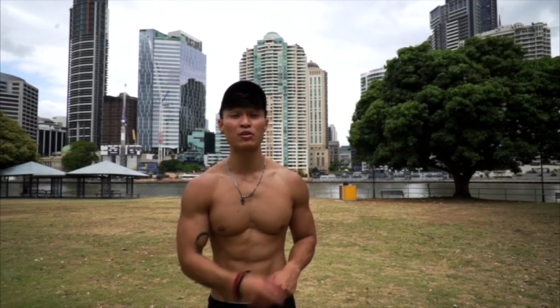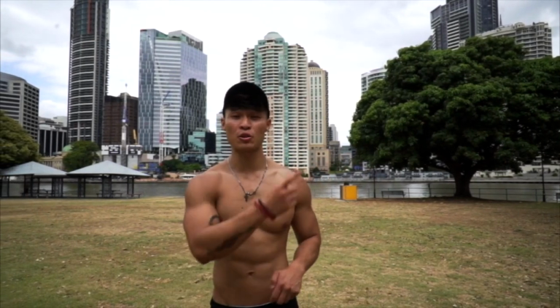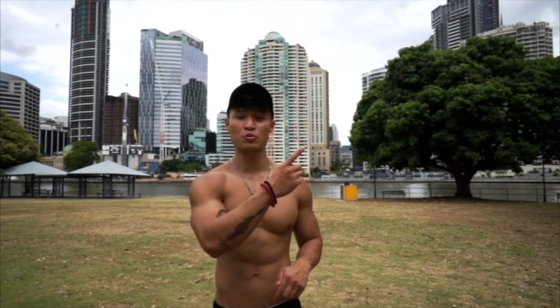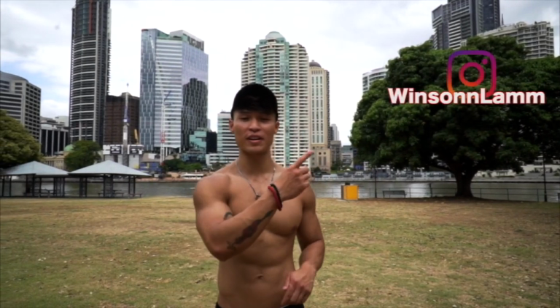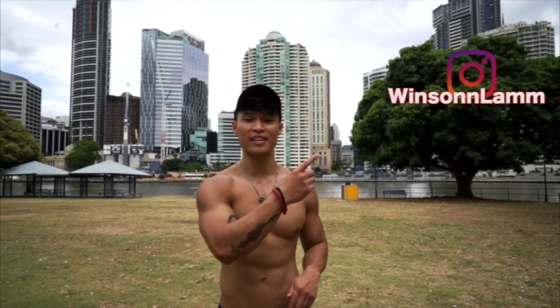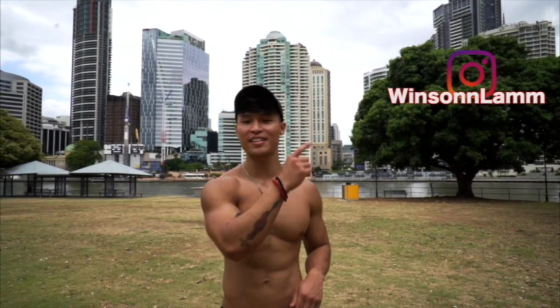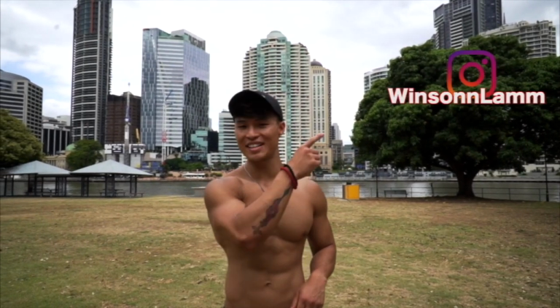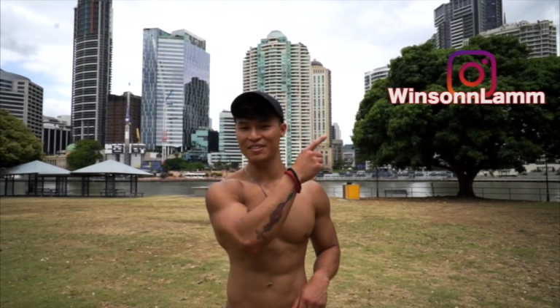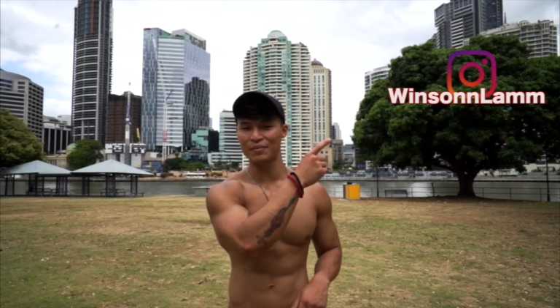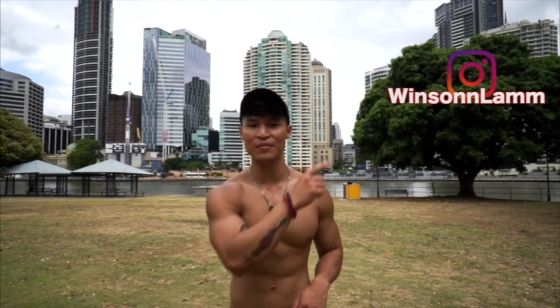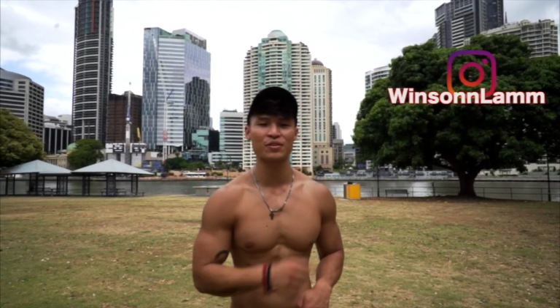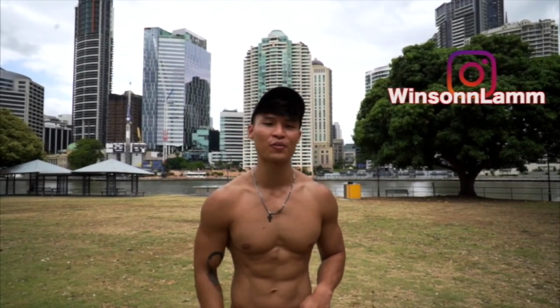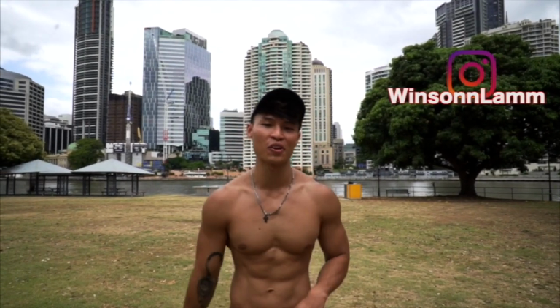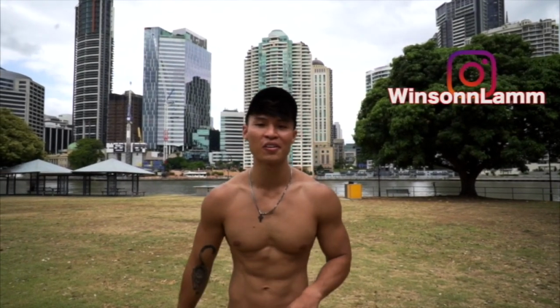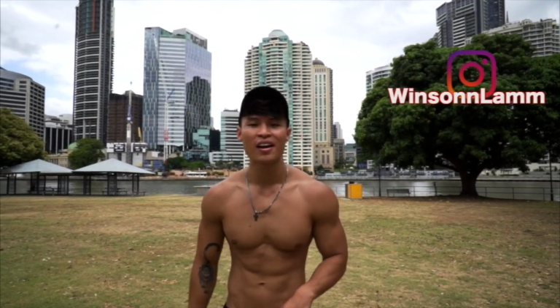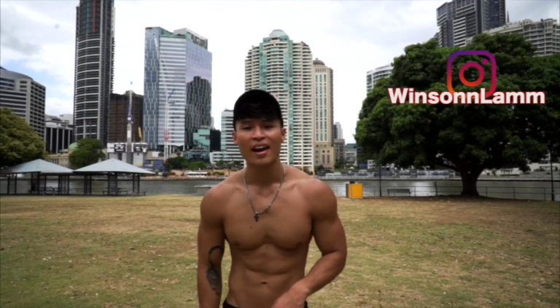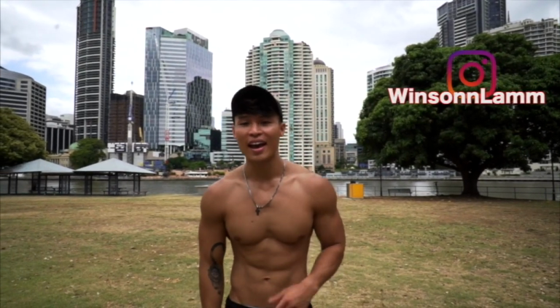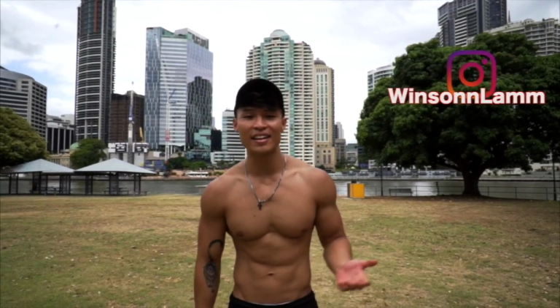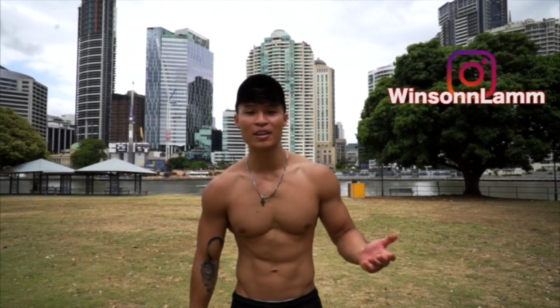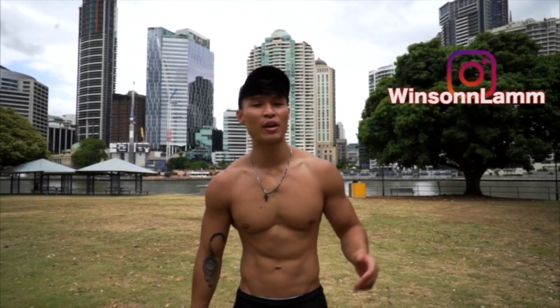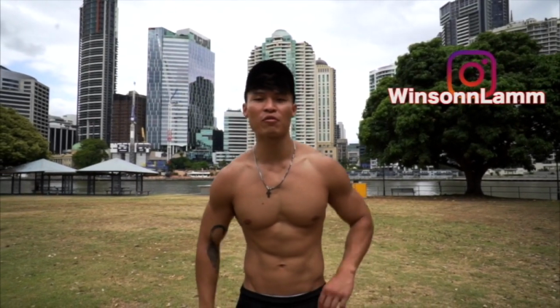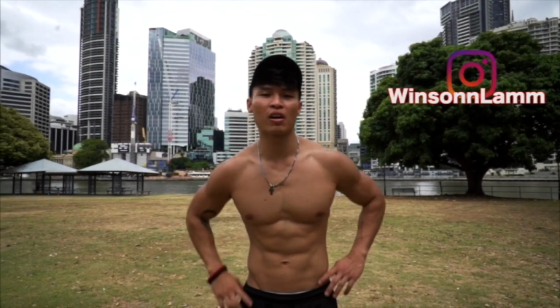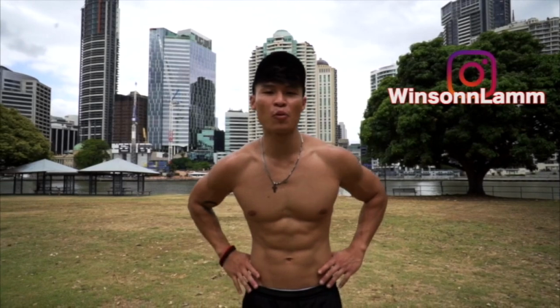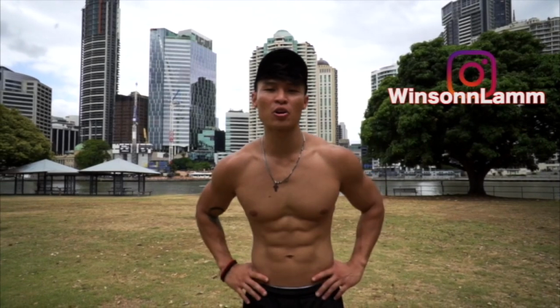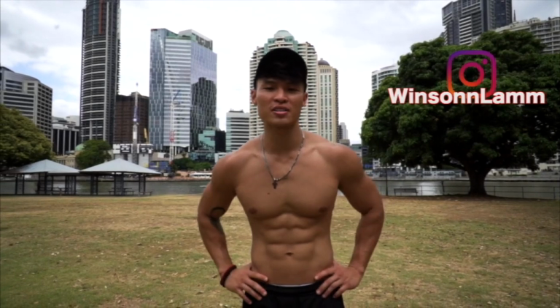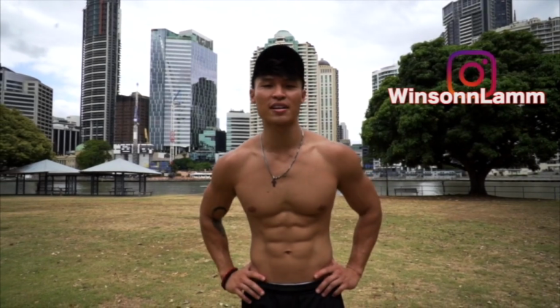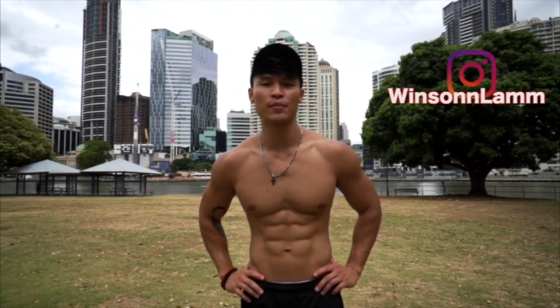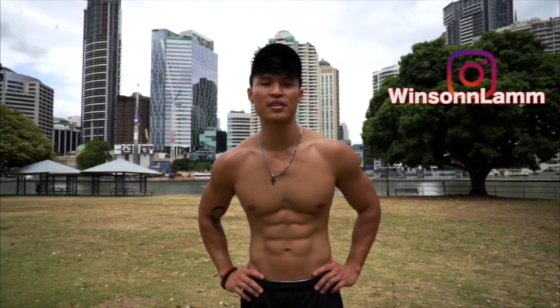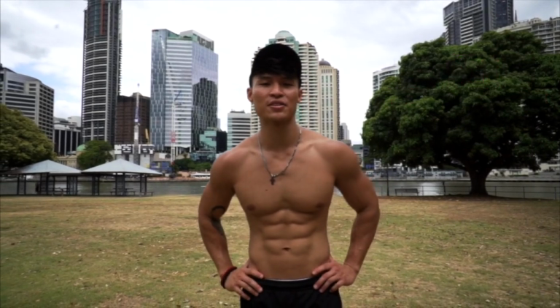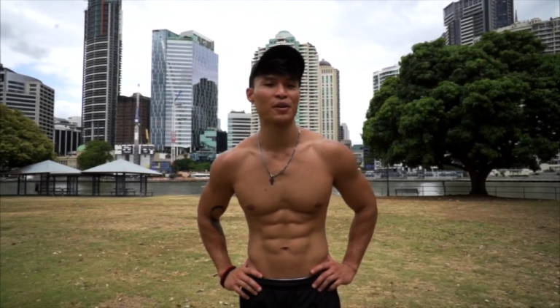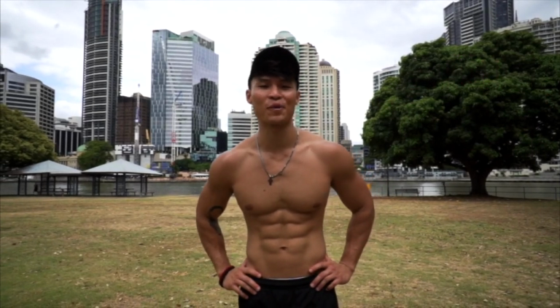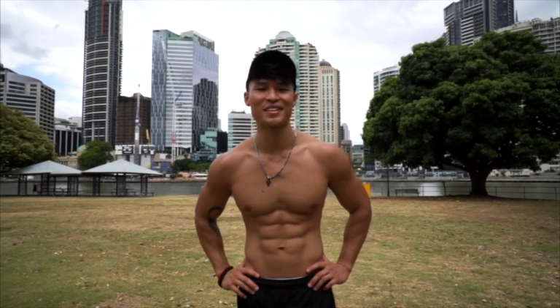Thanks guys, that was our muscle-up tutorial. I'm Winston Lam, I run Cali Studio. Hit us up on our socials right here on Instagram, give us a follow, and we have a lot more content coming out soon, I promise.